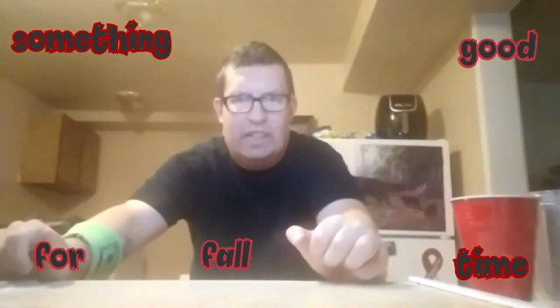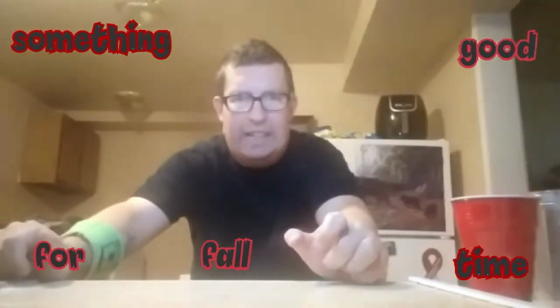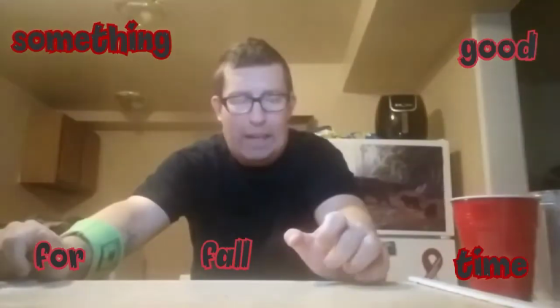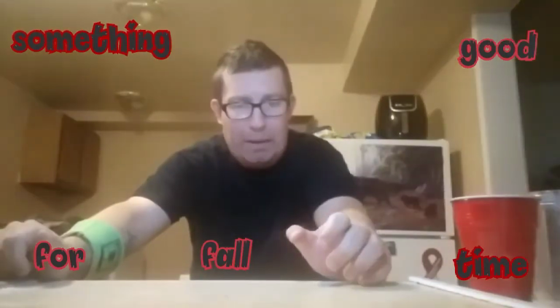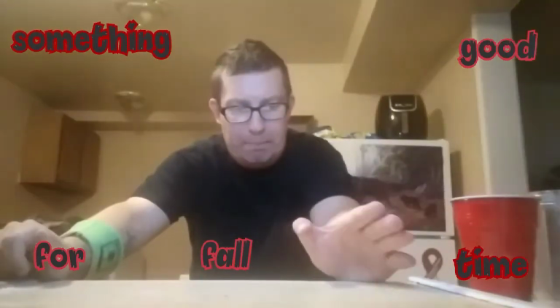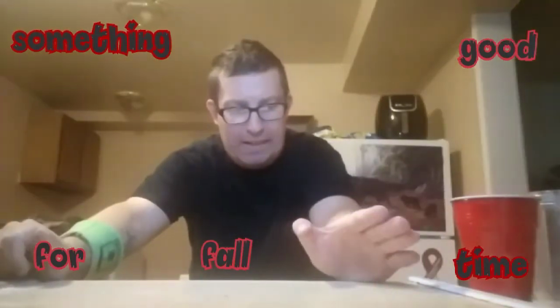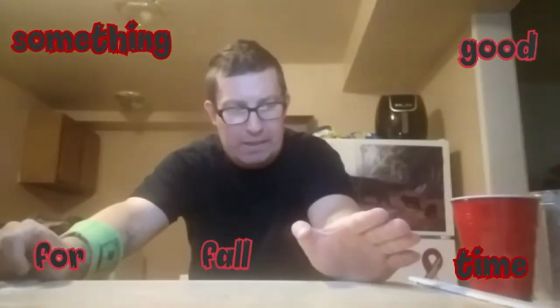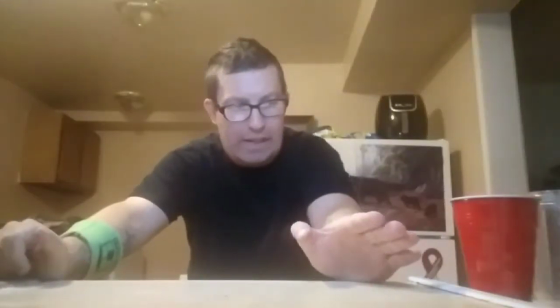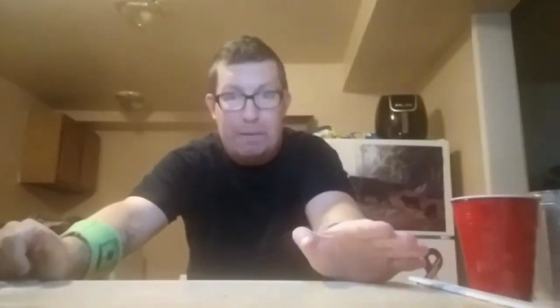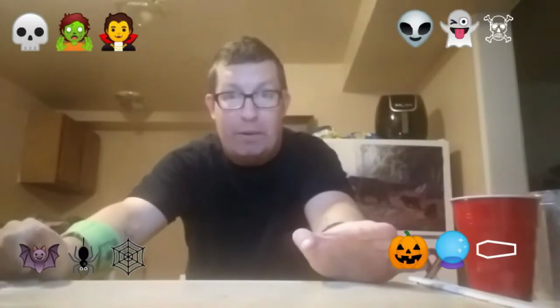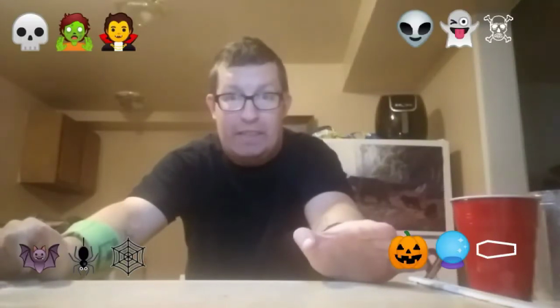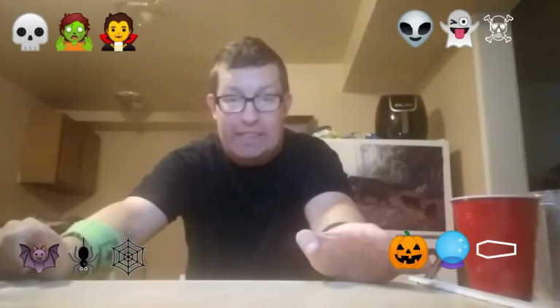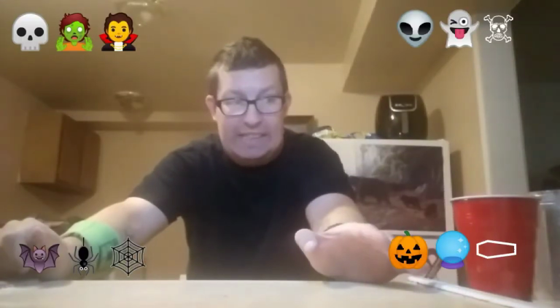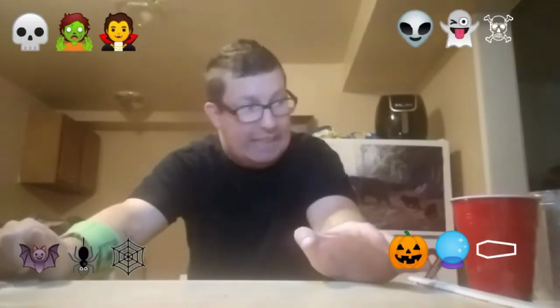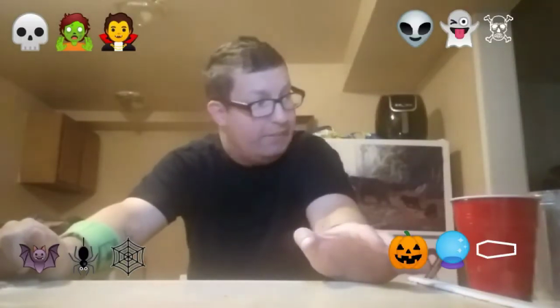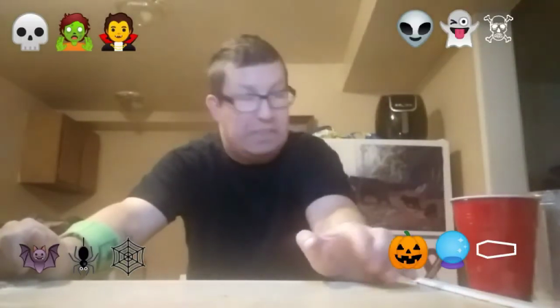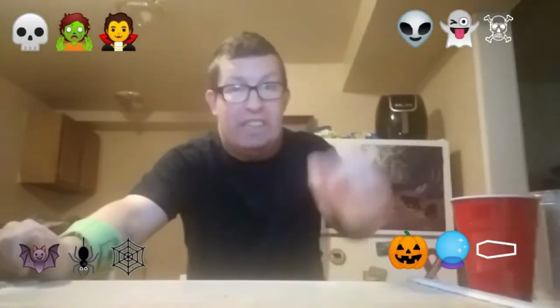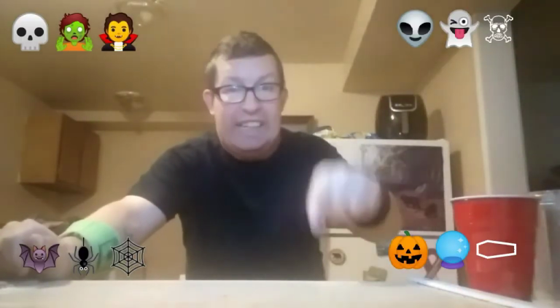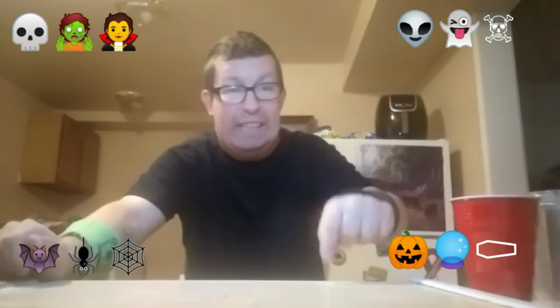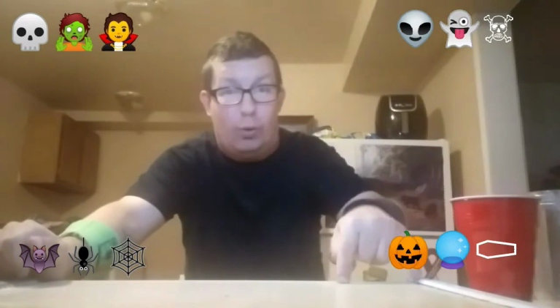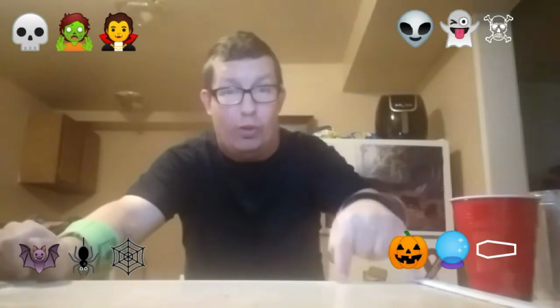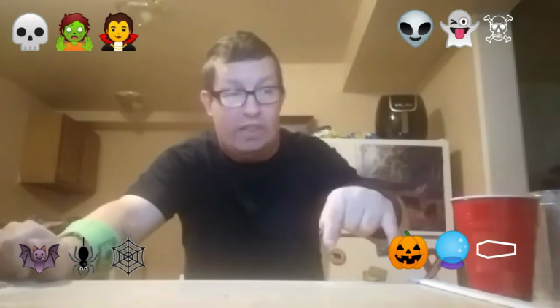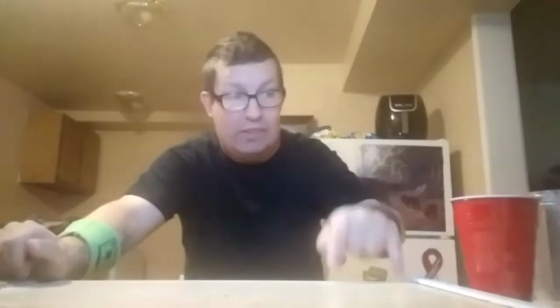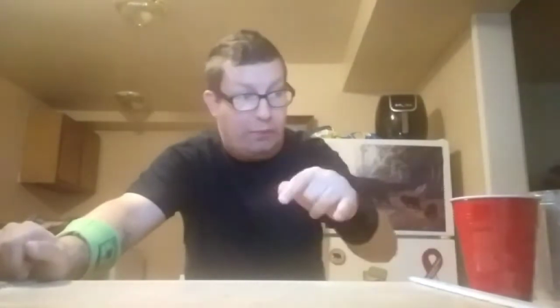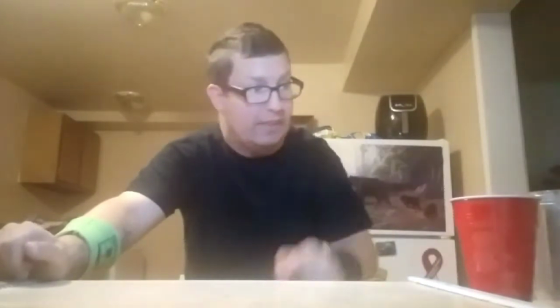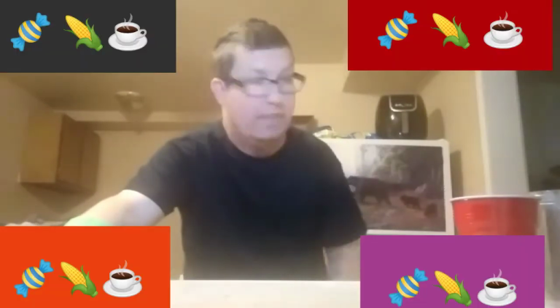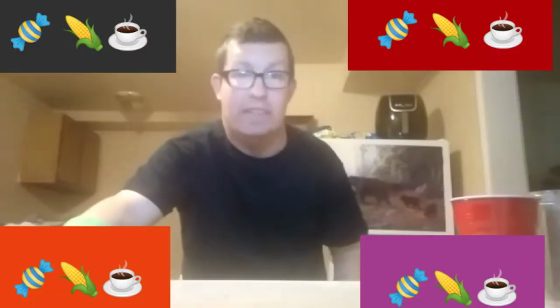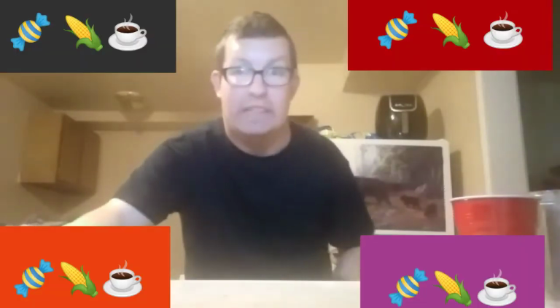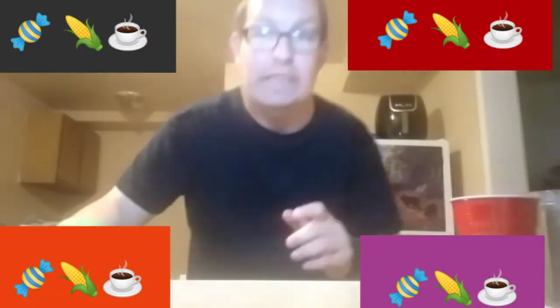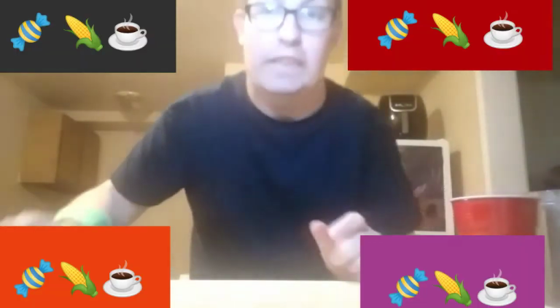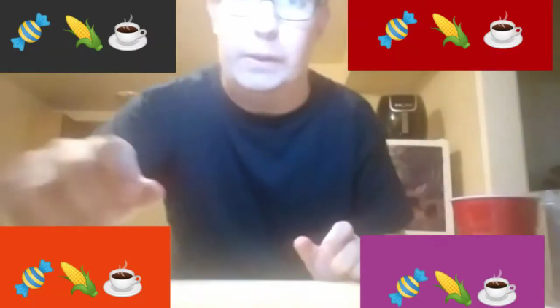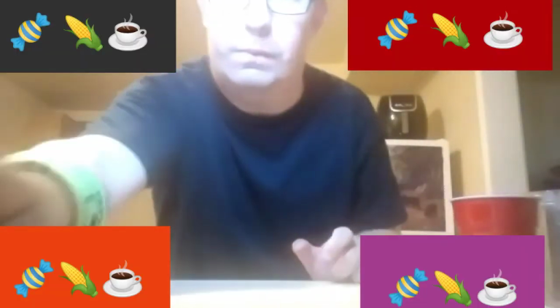Today I might be making something that might be pretty good and interesting. Candy corn coffee. Here we go.